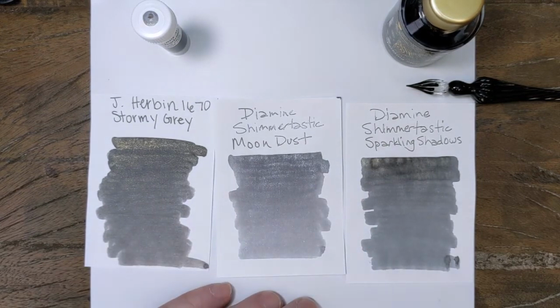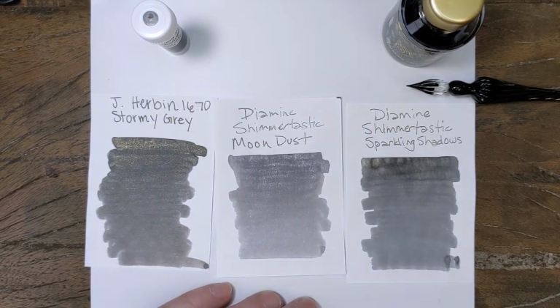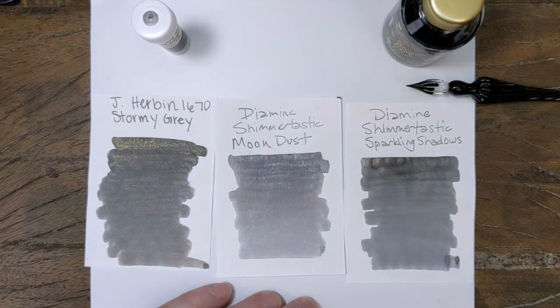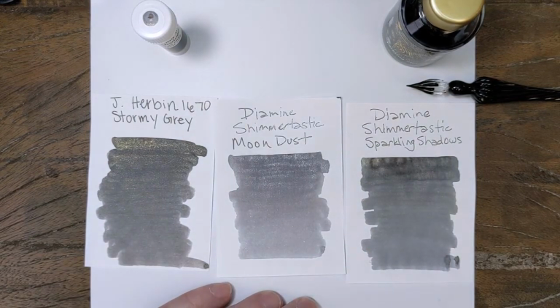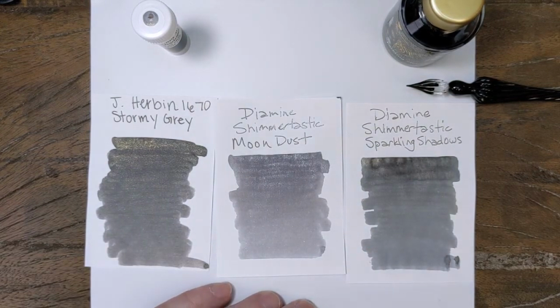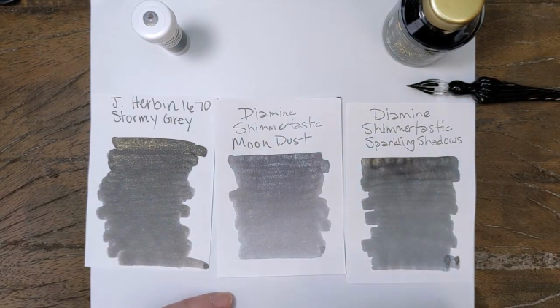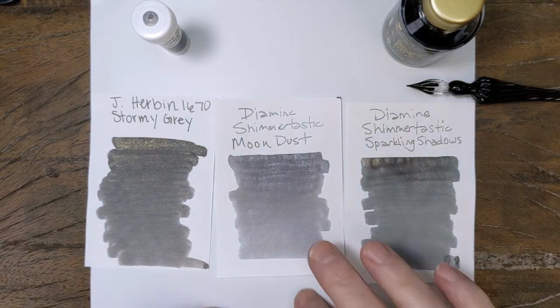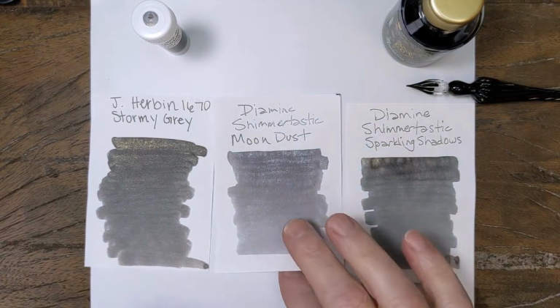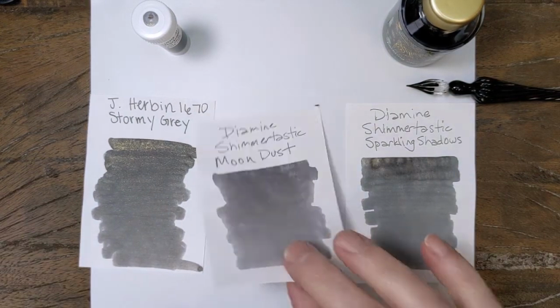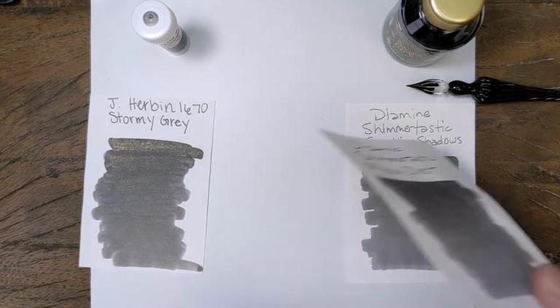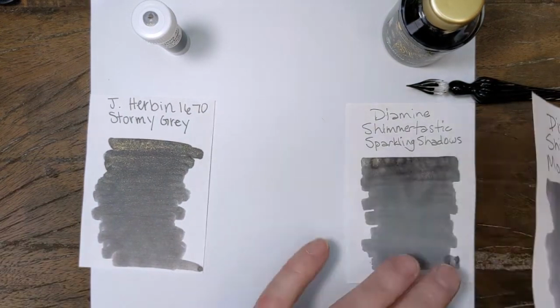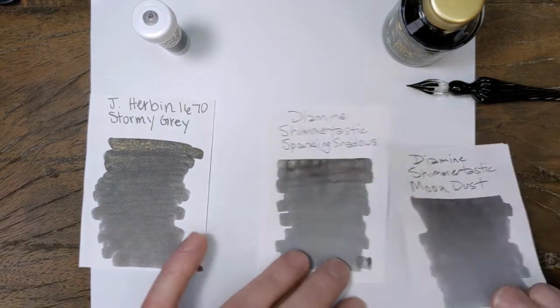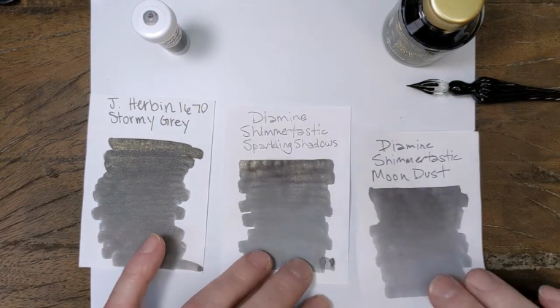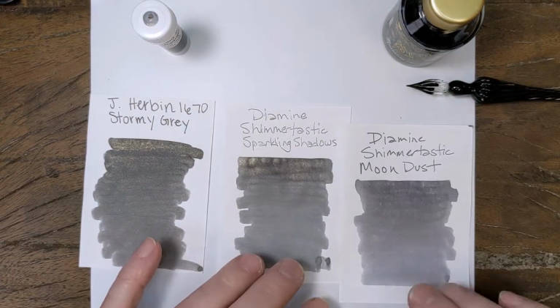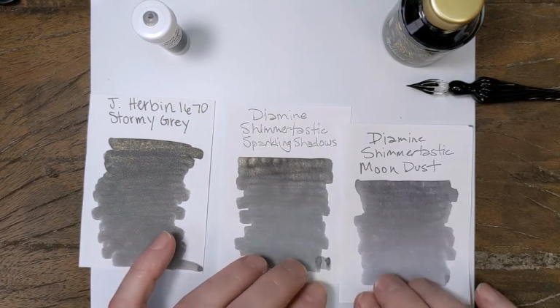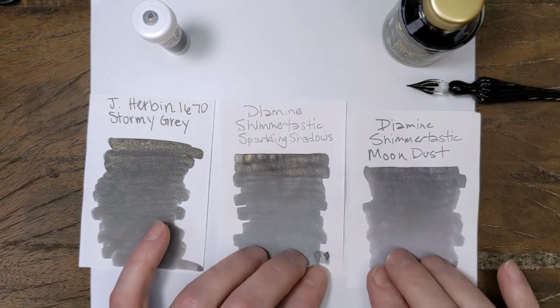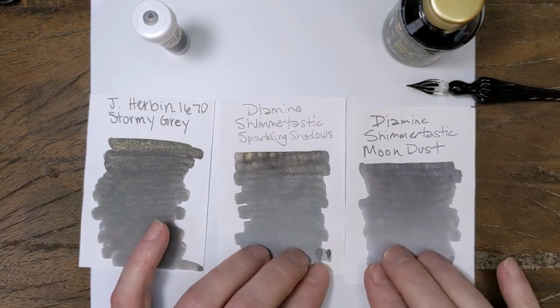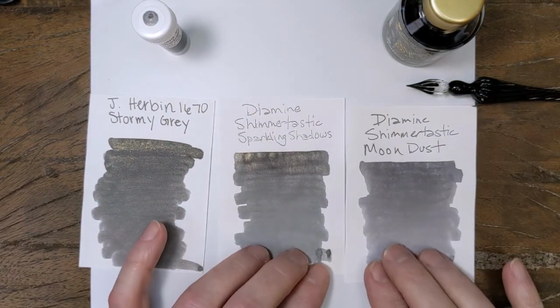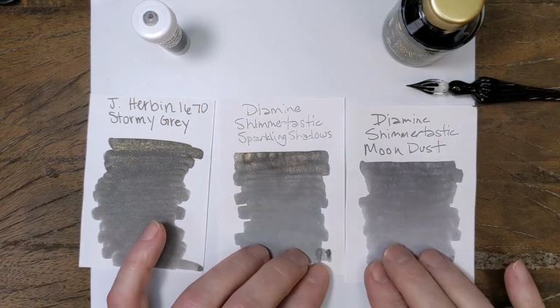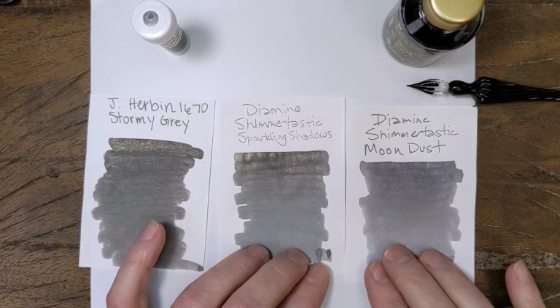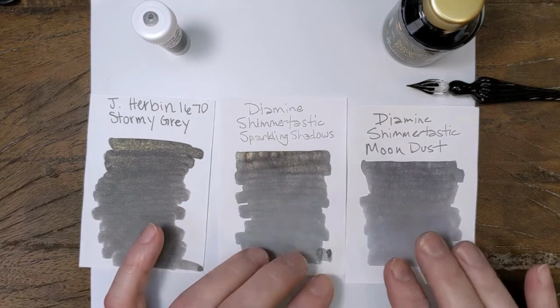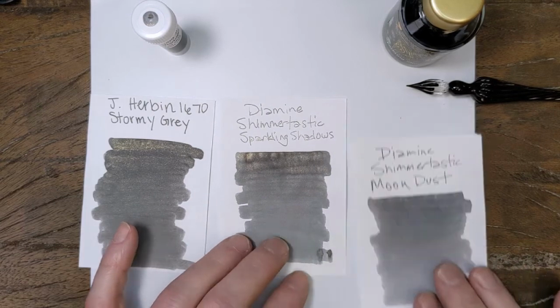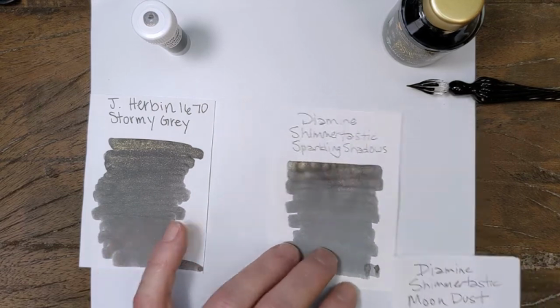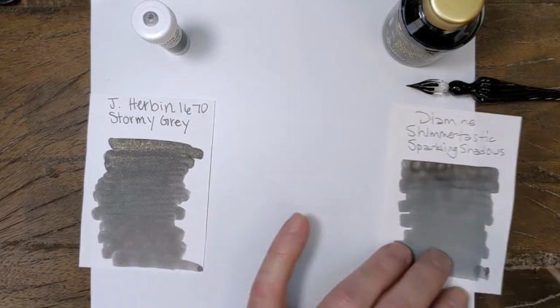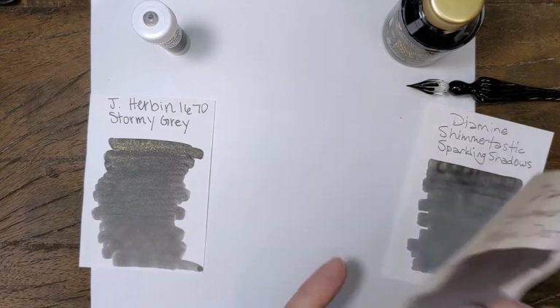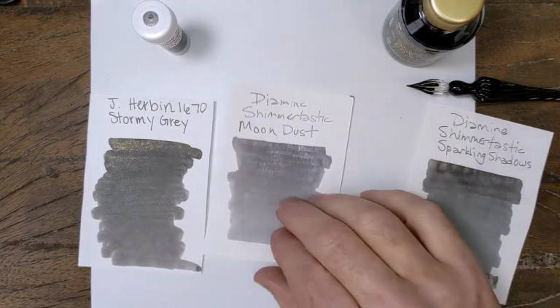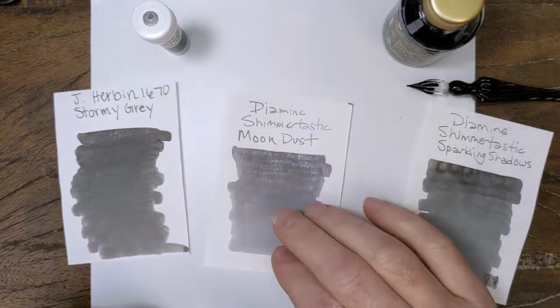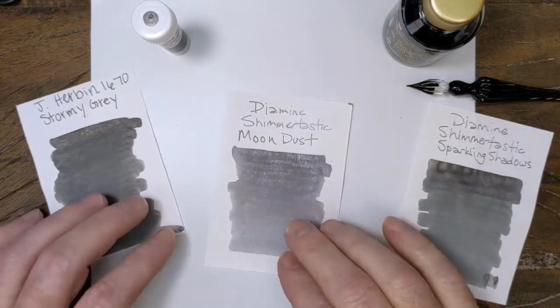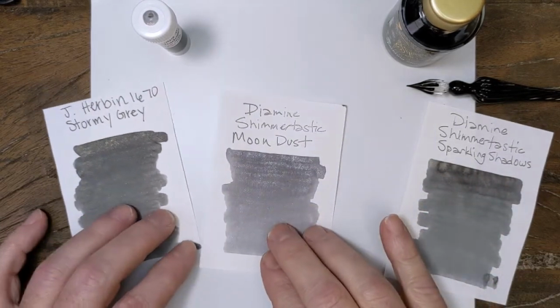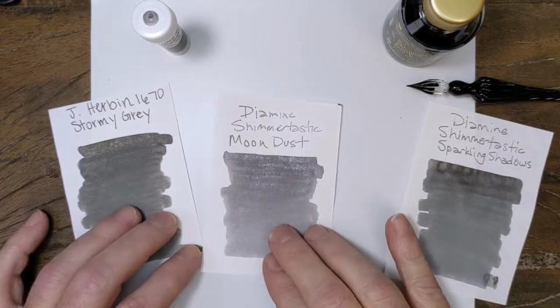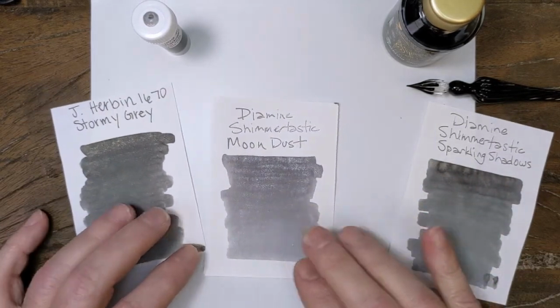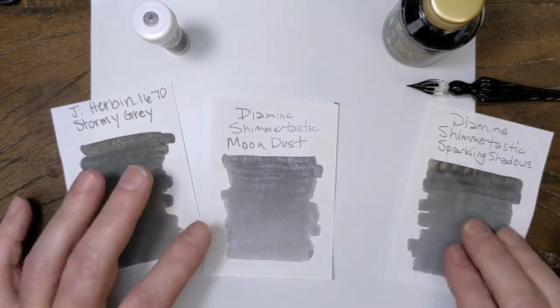But that's even debatable — depends on how you look at it, depends on where the light's shining because of the shimmer.